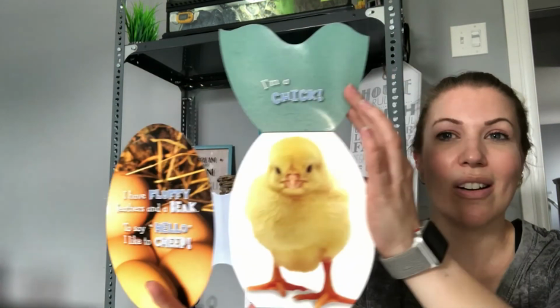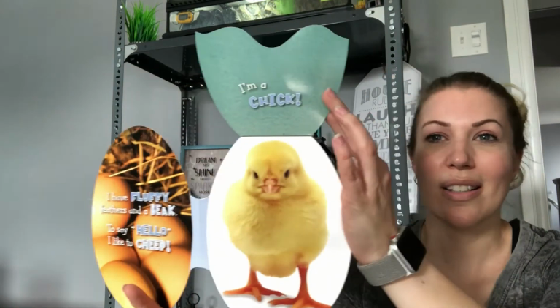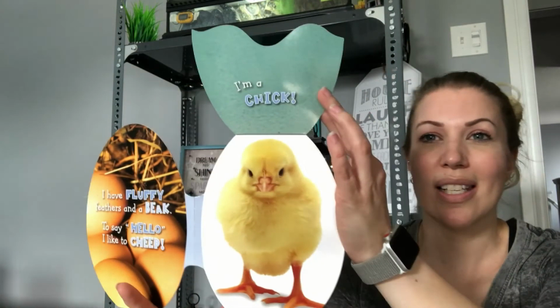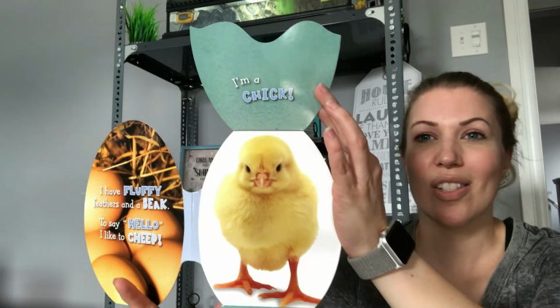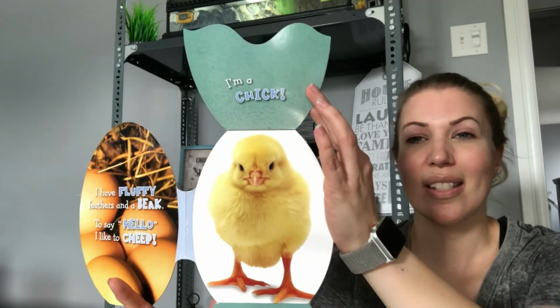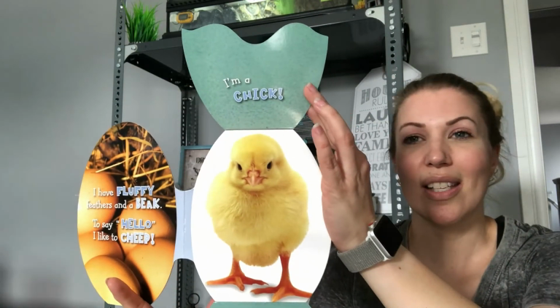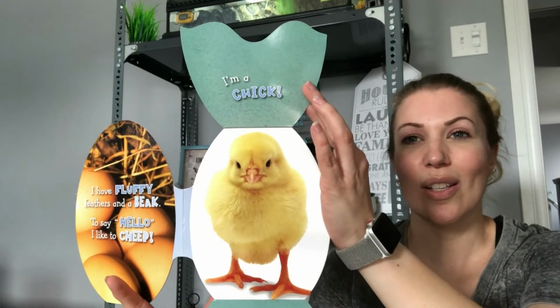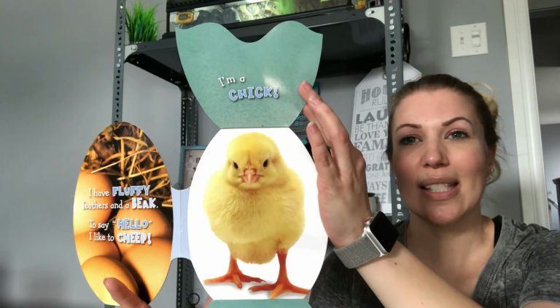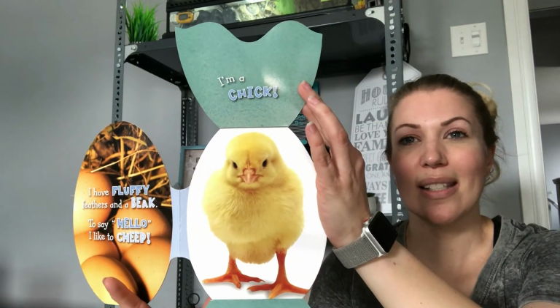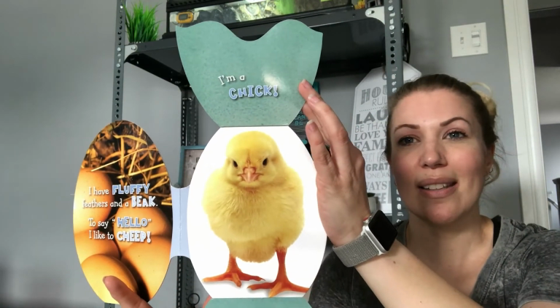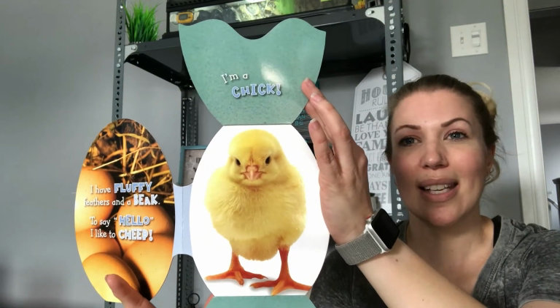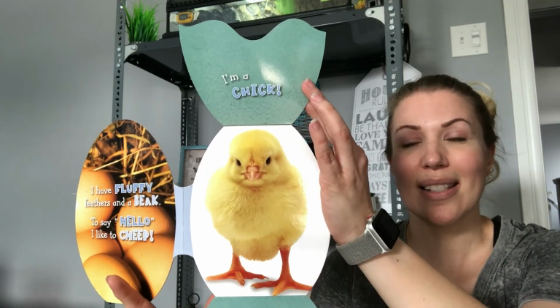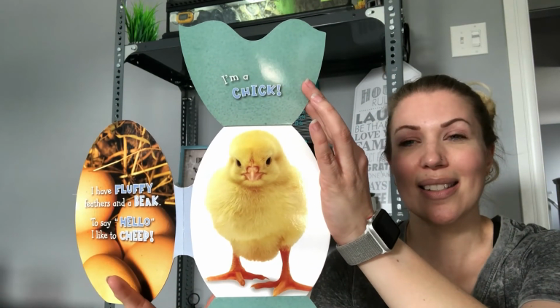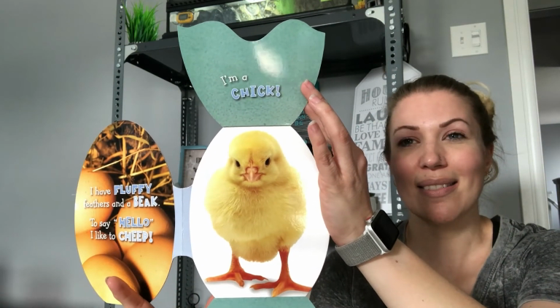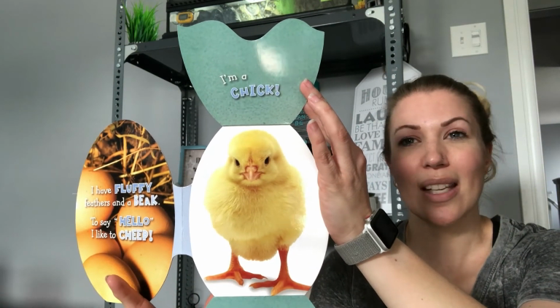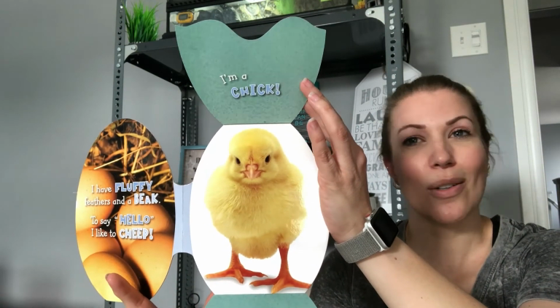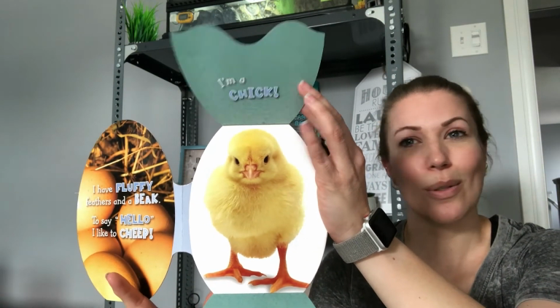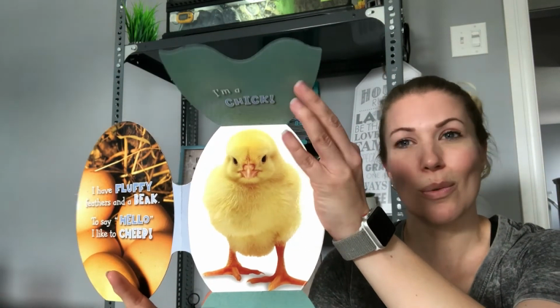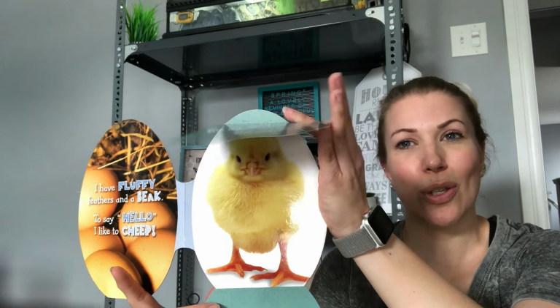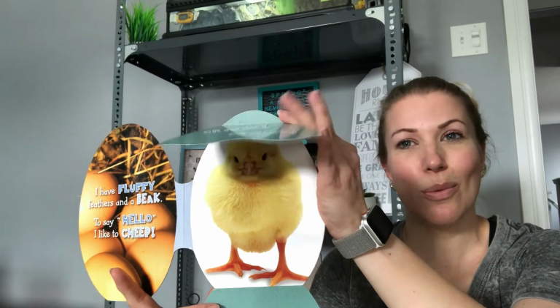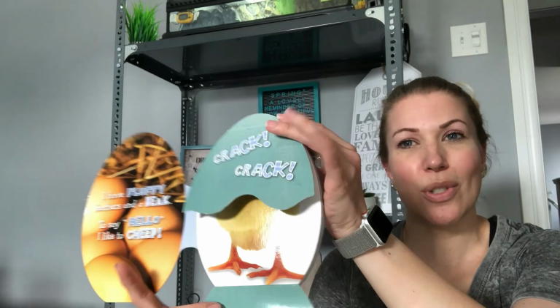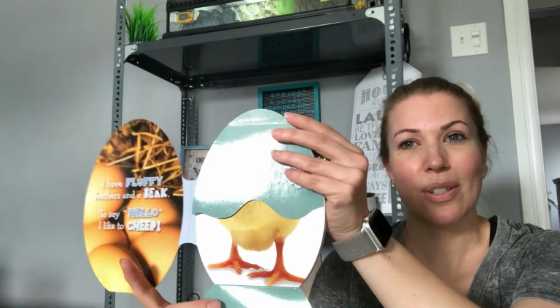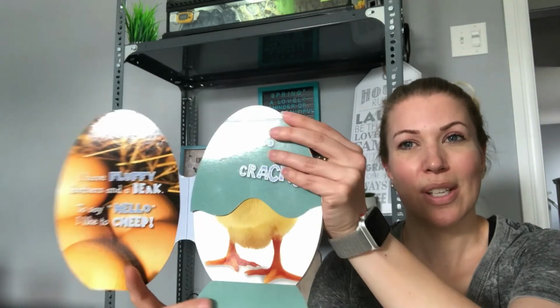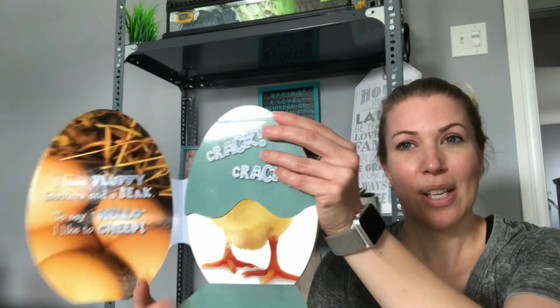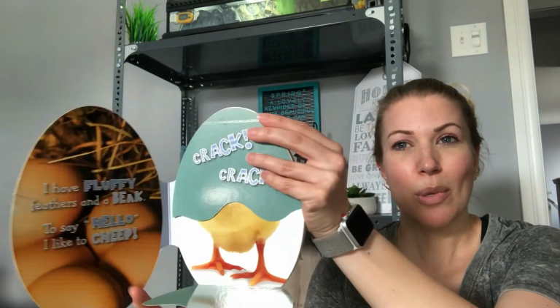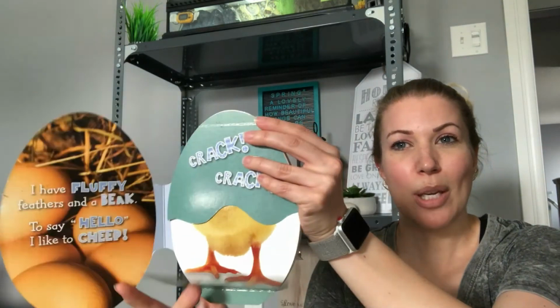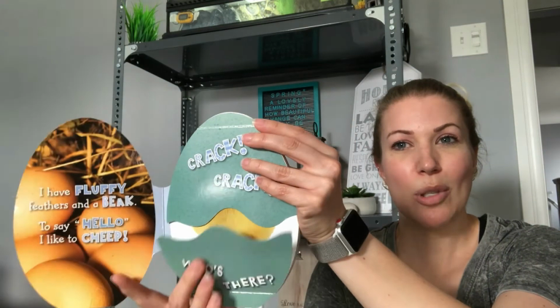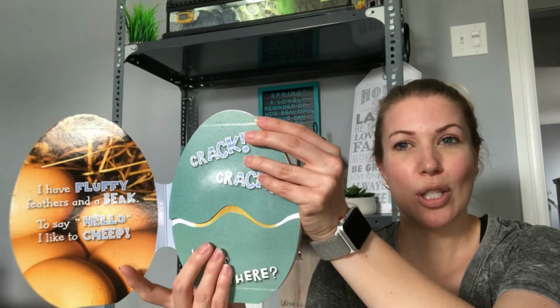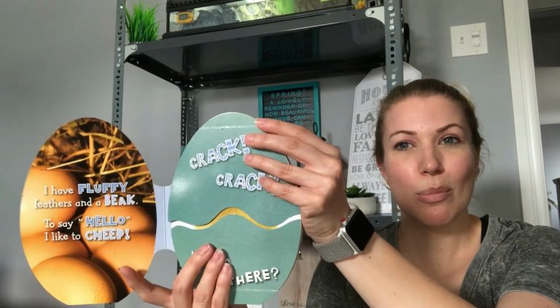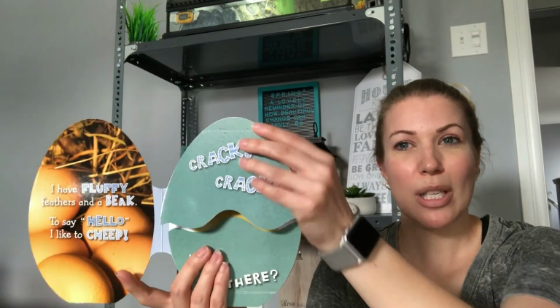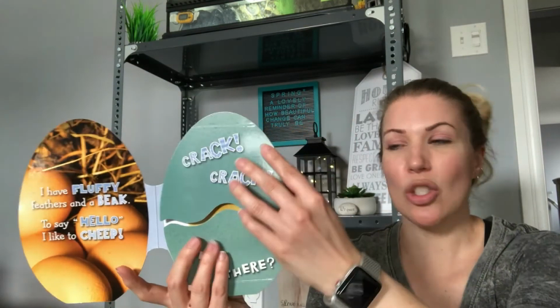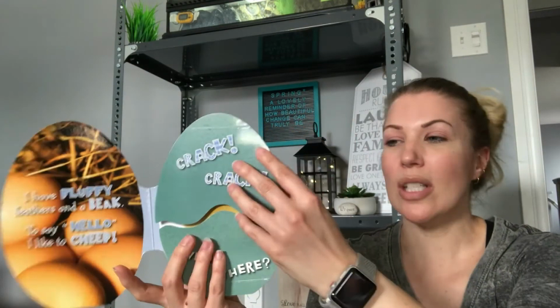It's a baby chick! Is that what you guessed? Aren't they just the cutest little things? They are so cute. Baby chick!